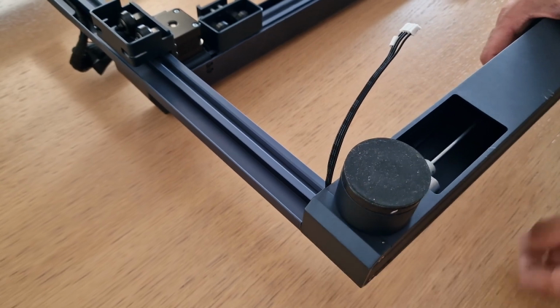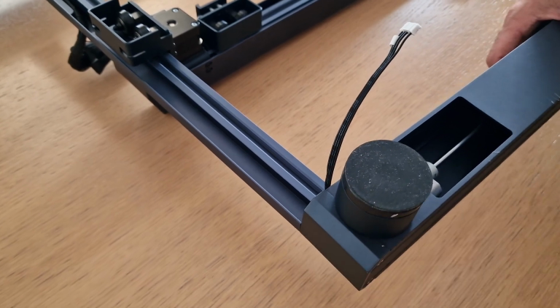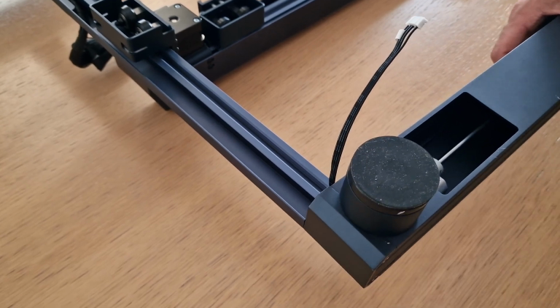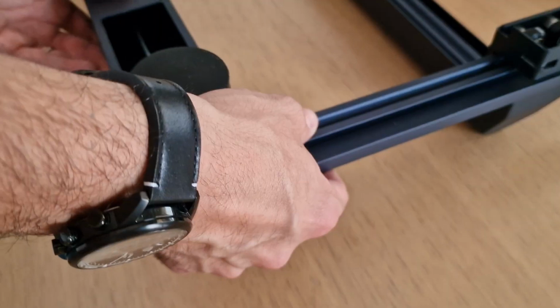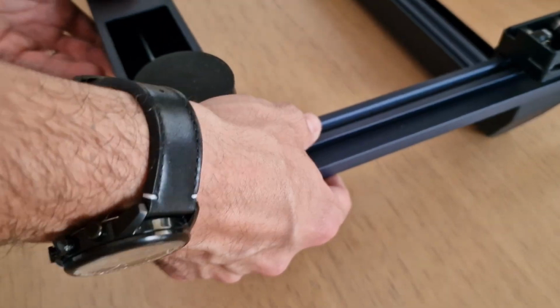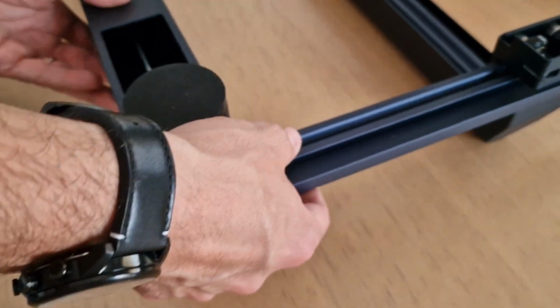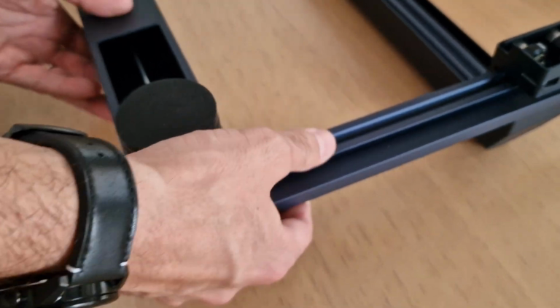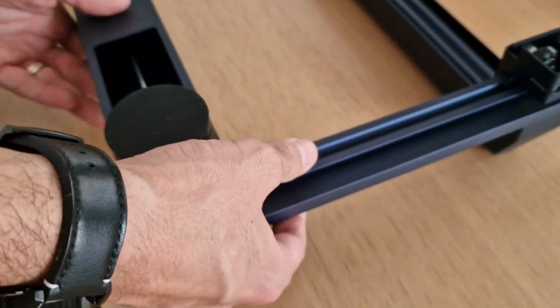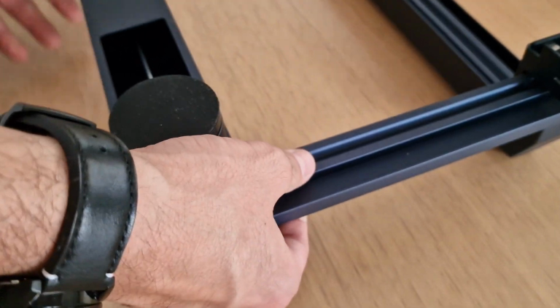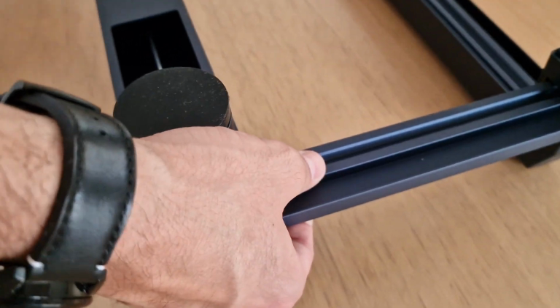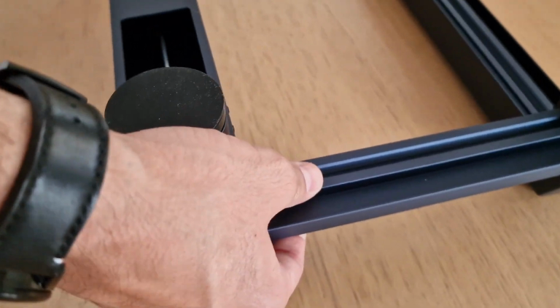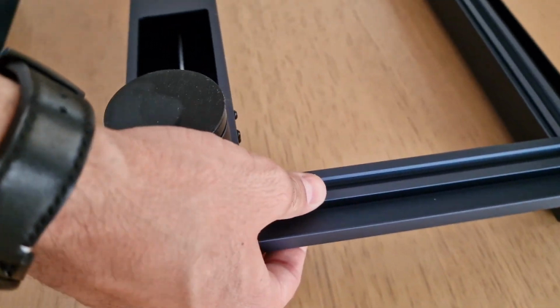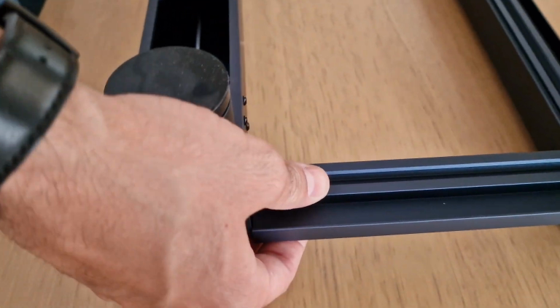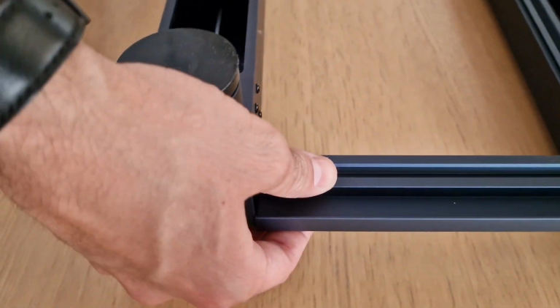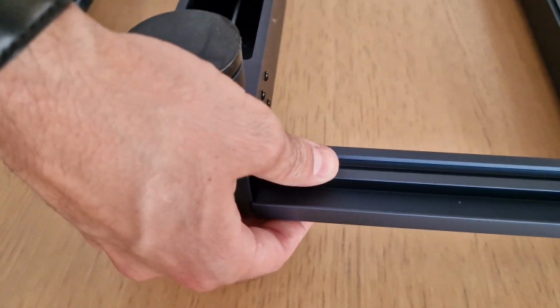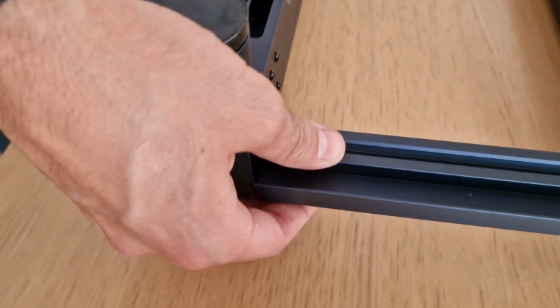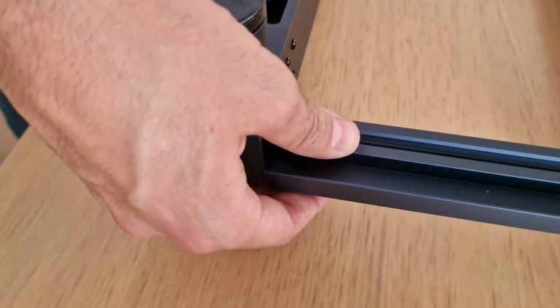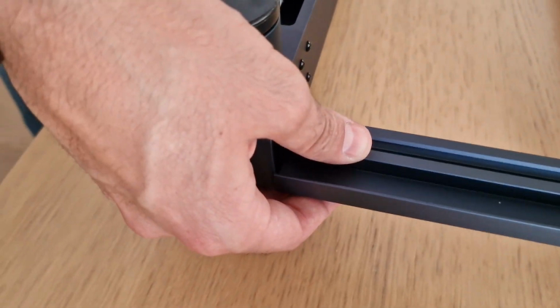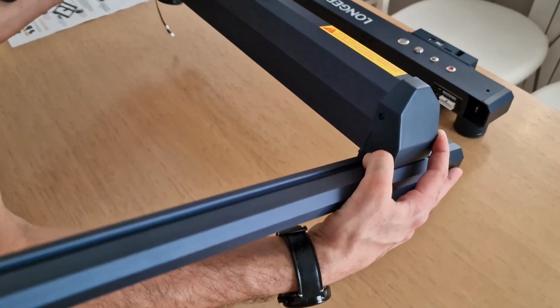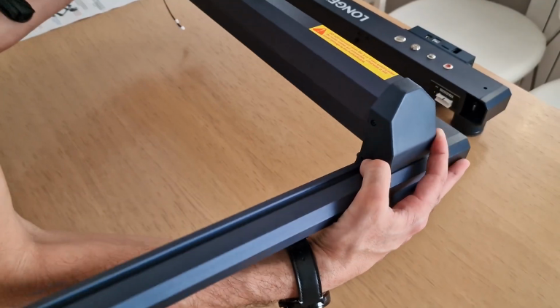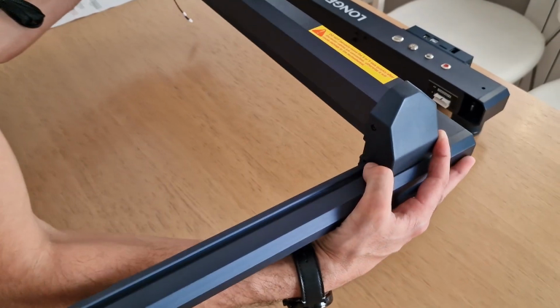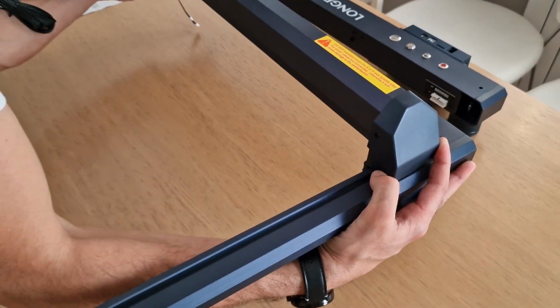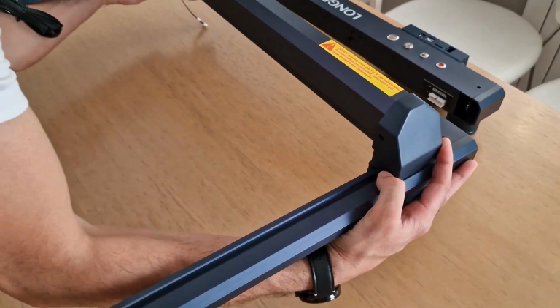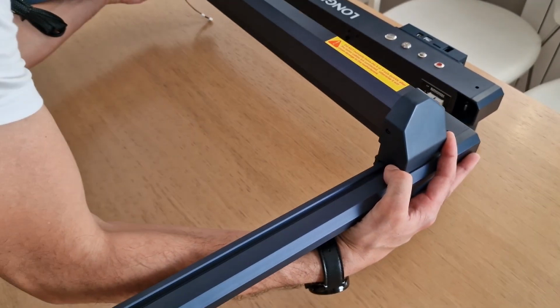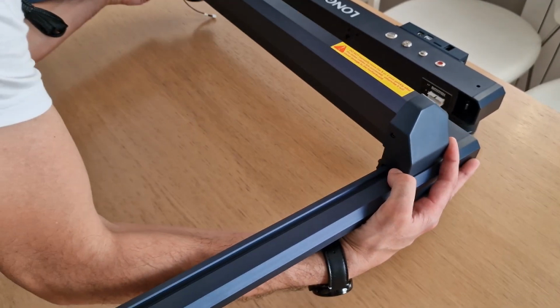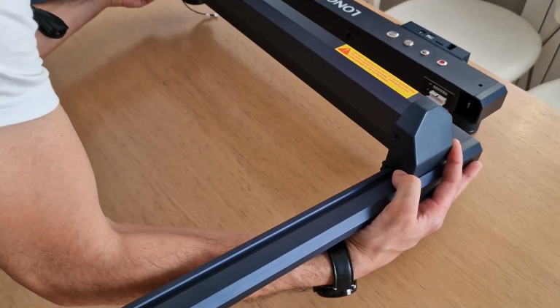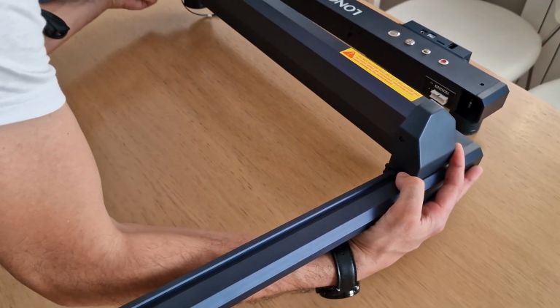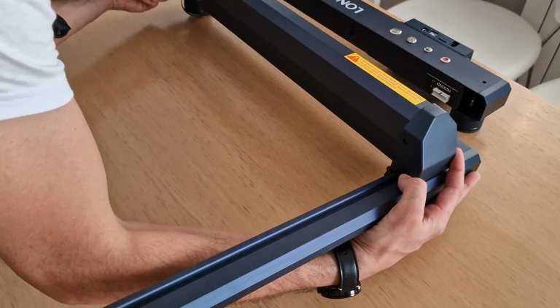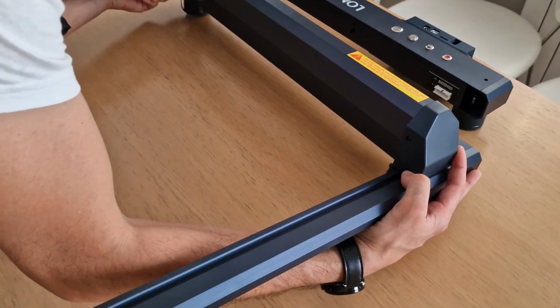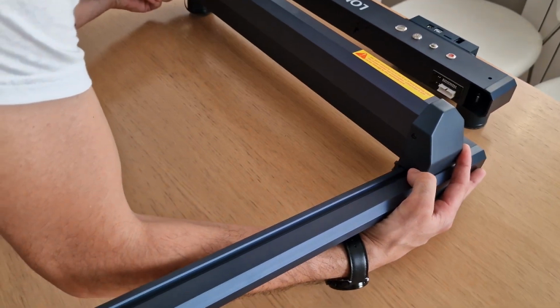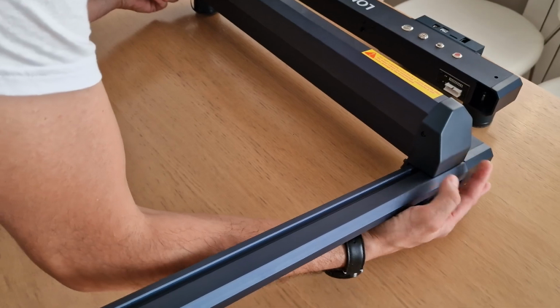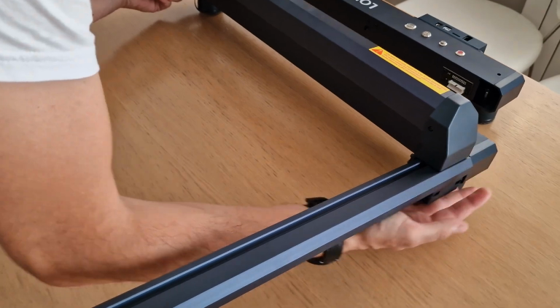First, we only put the screws in position, and finally, checking the square, we fix everything.